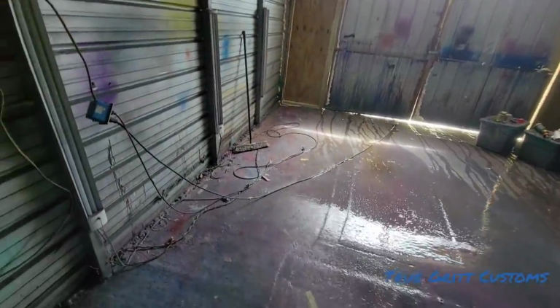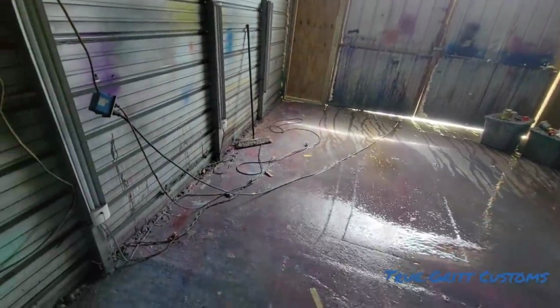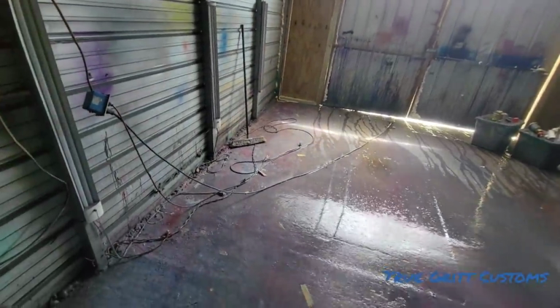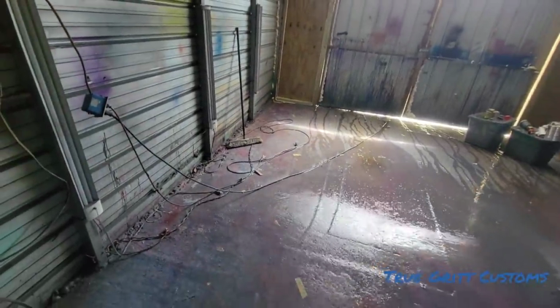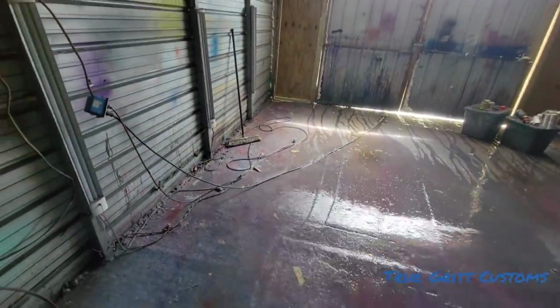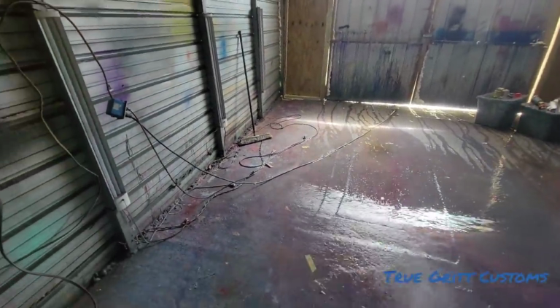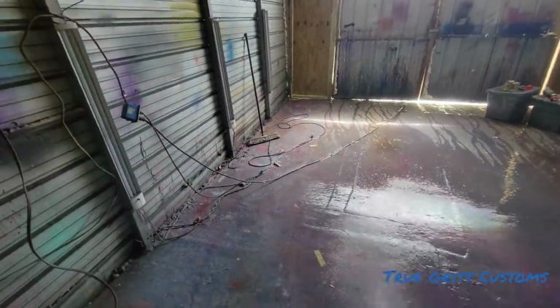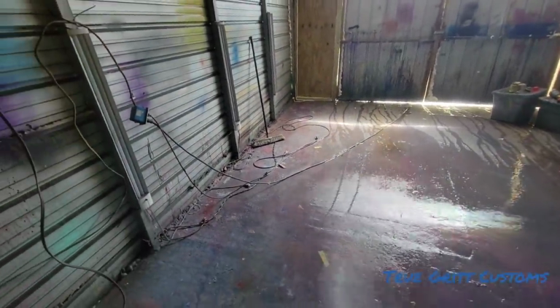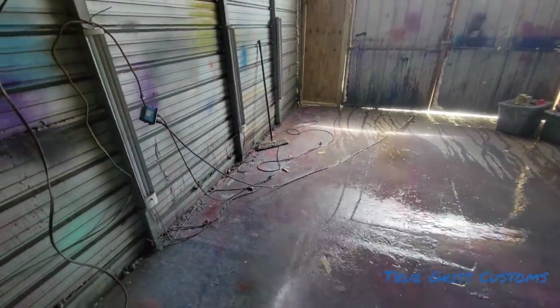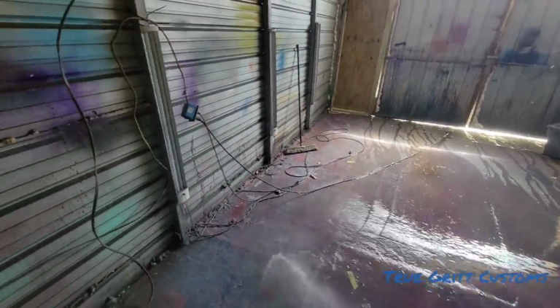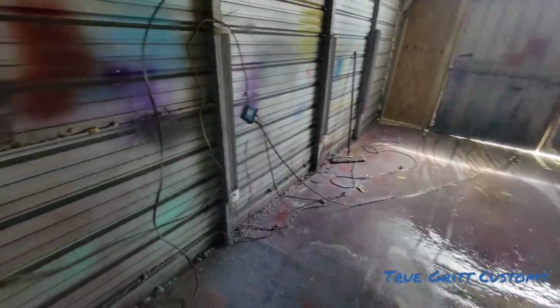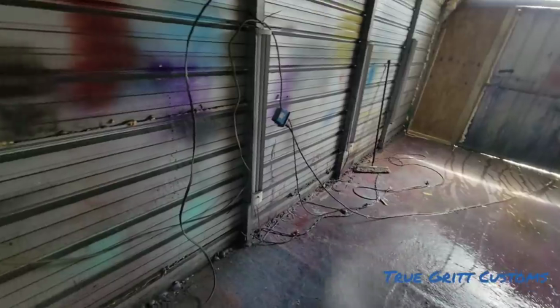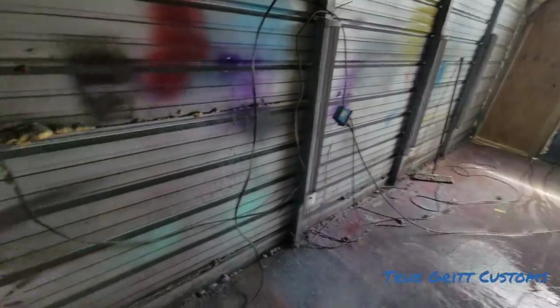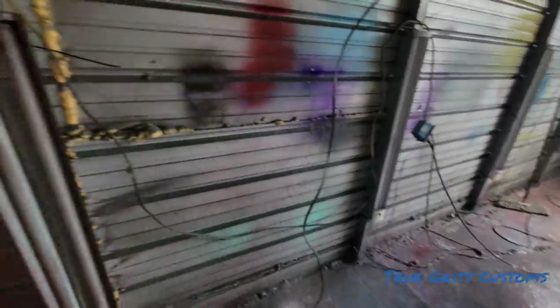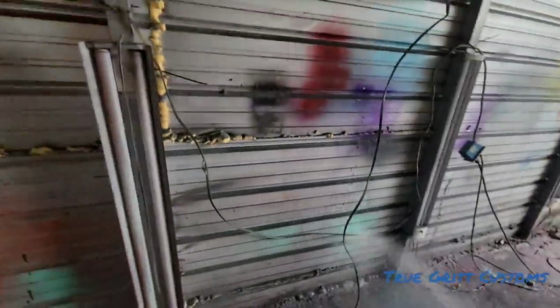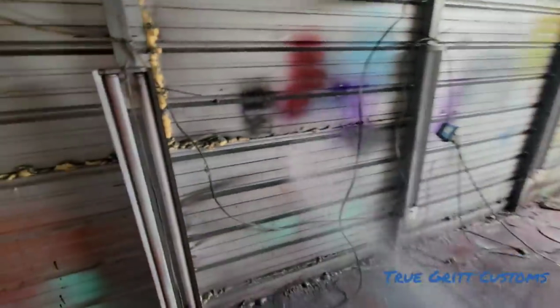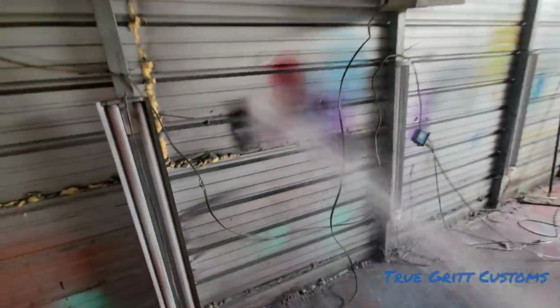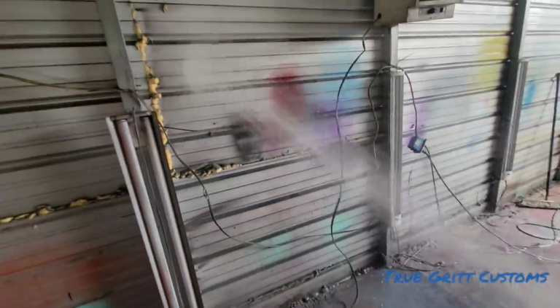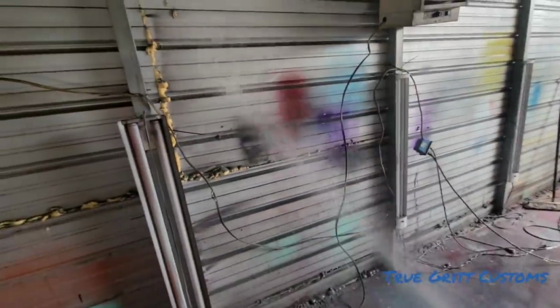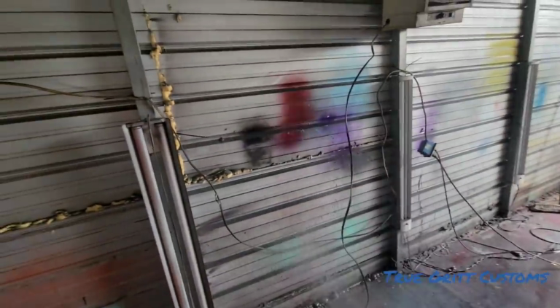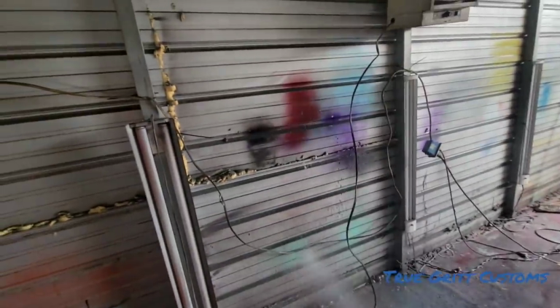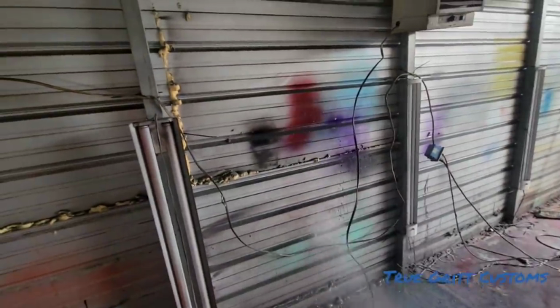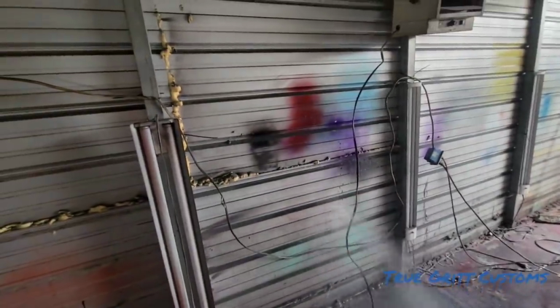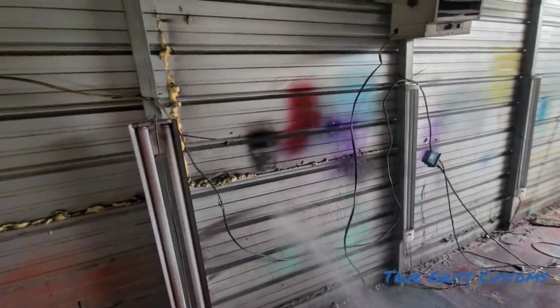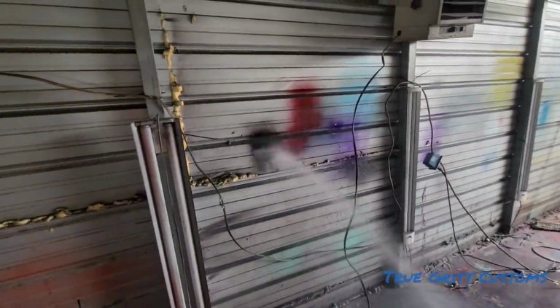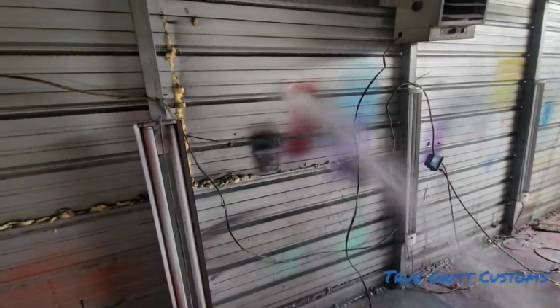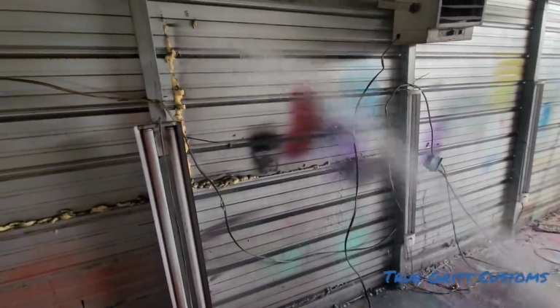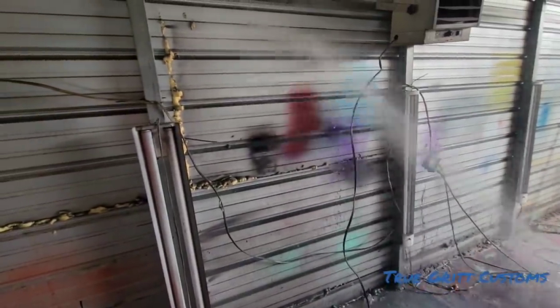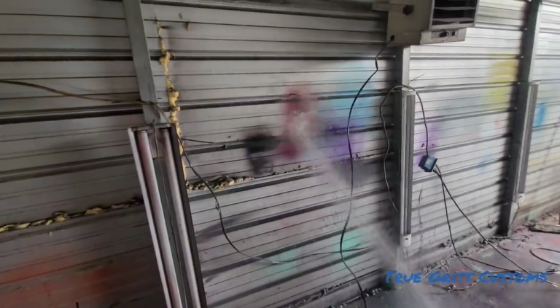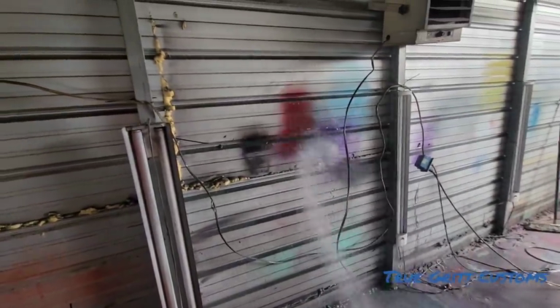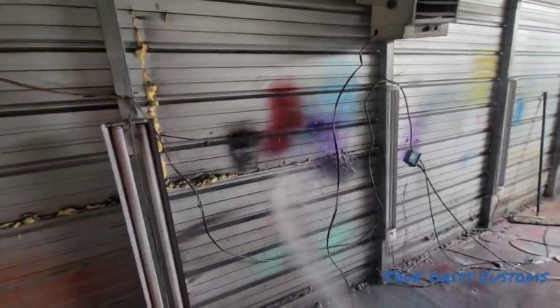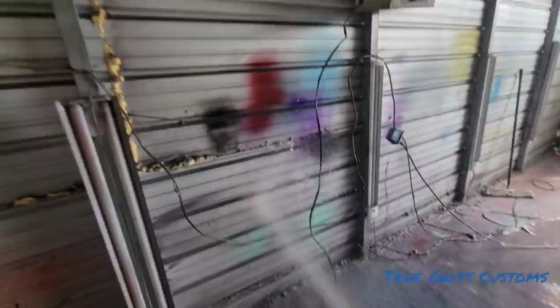I'm going to go ahead and get ready to pull the car in here. I just want y'all to see what I do before I bring it in here and start. I'm going to cut y'all back down.